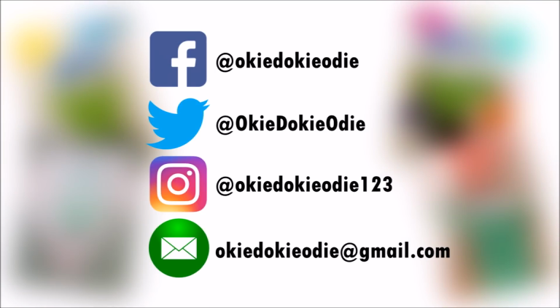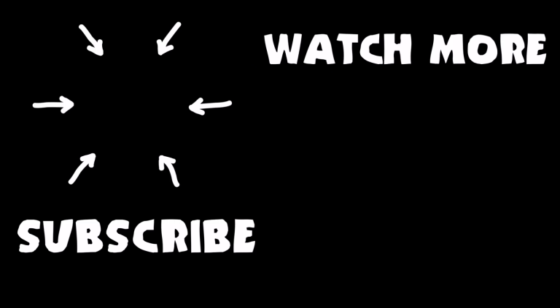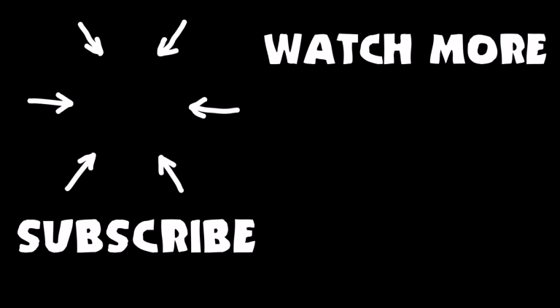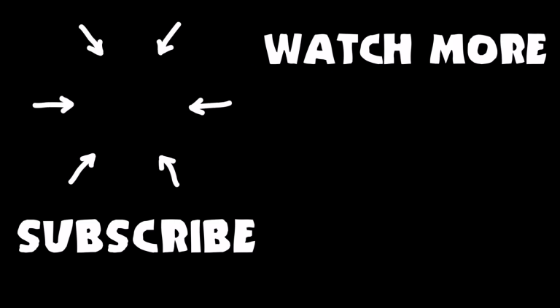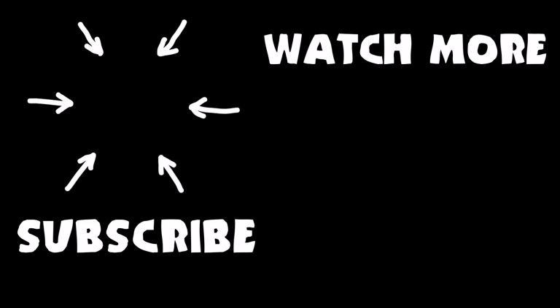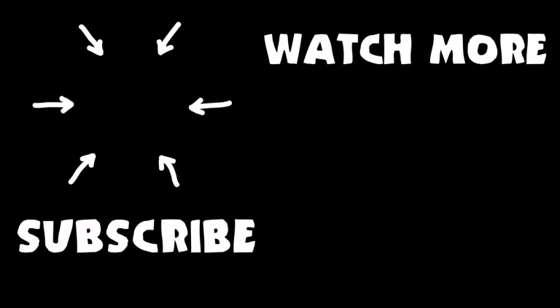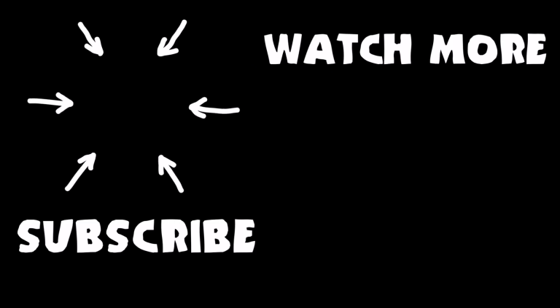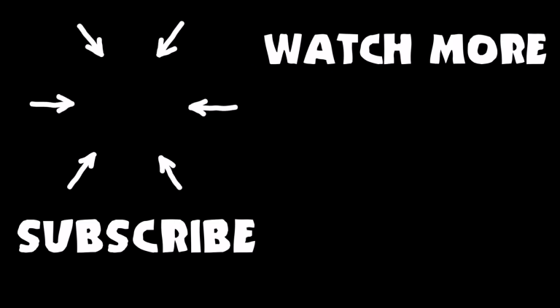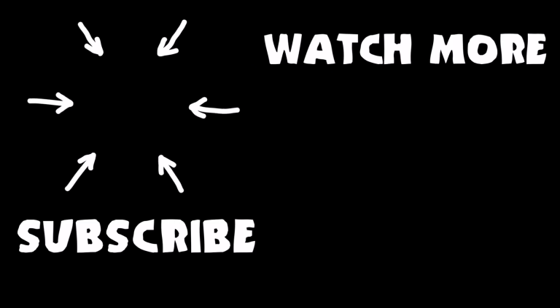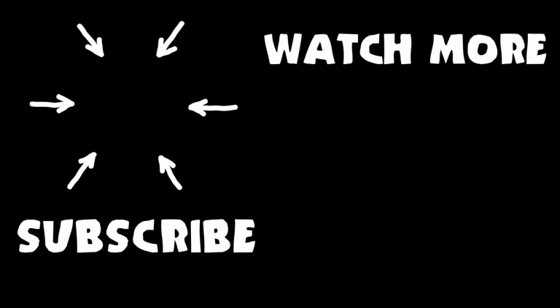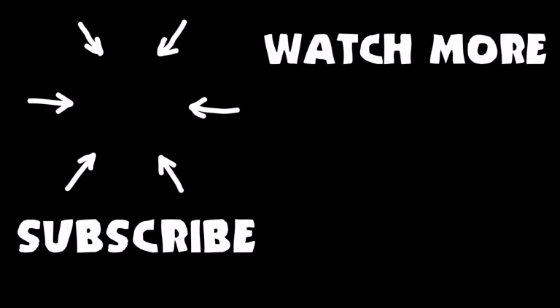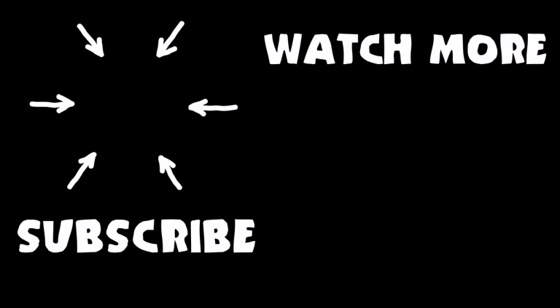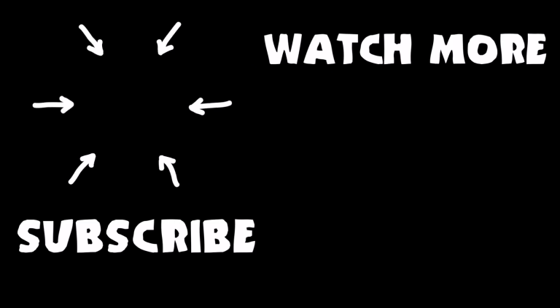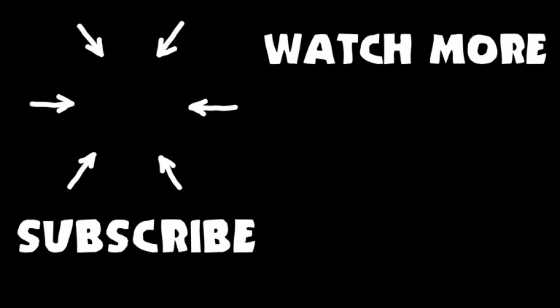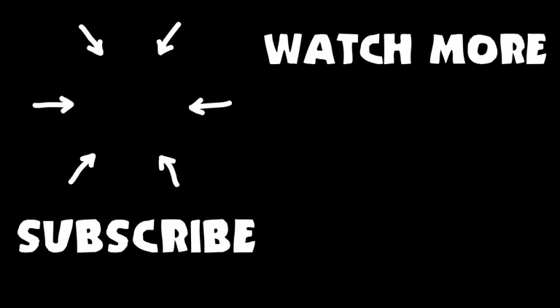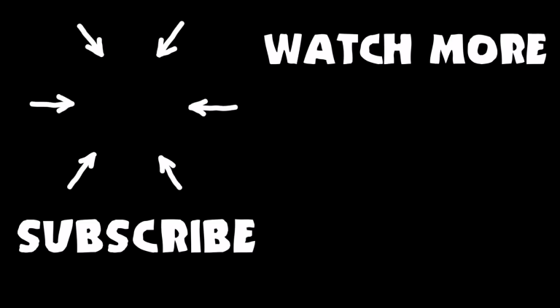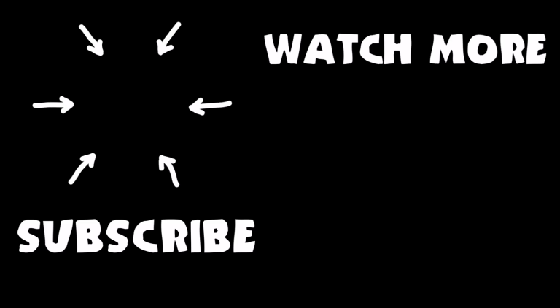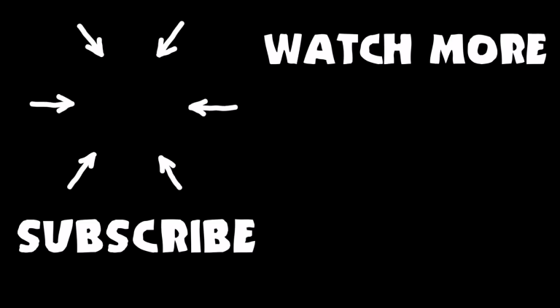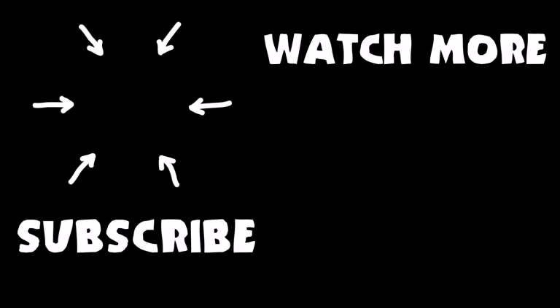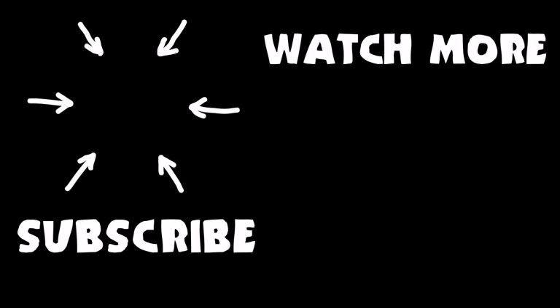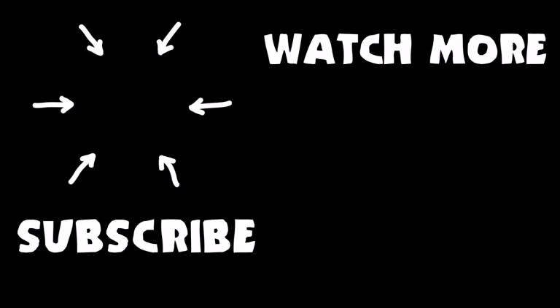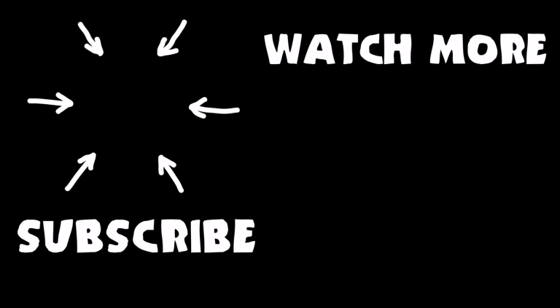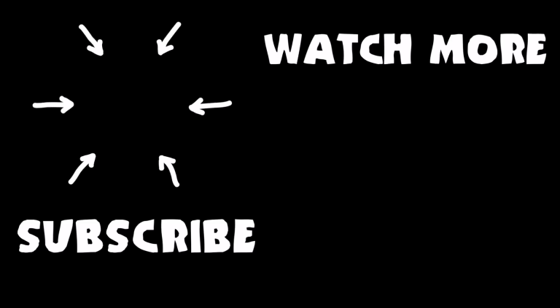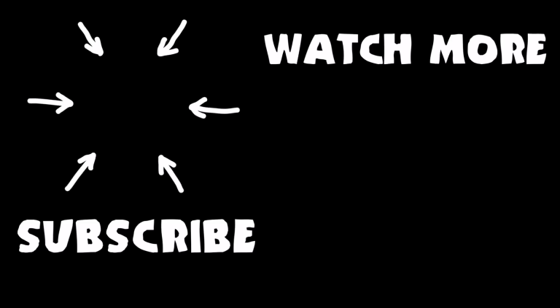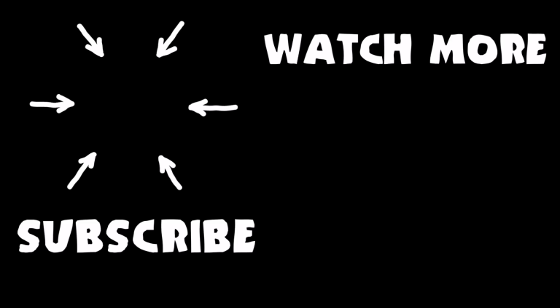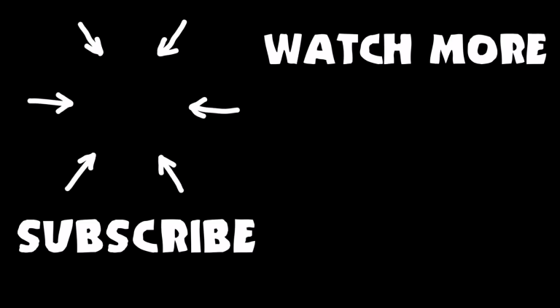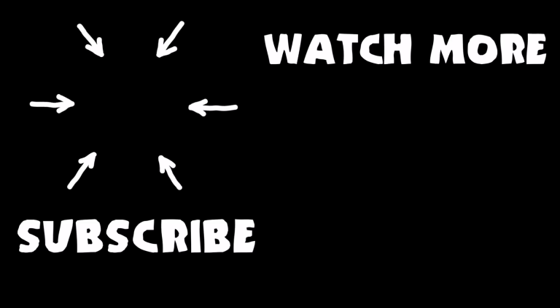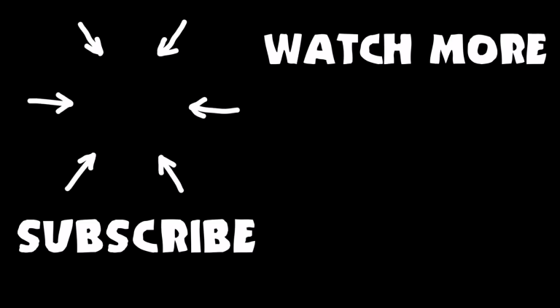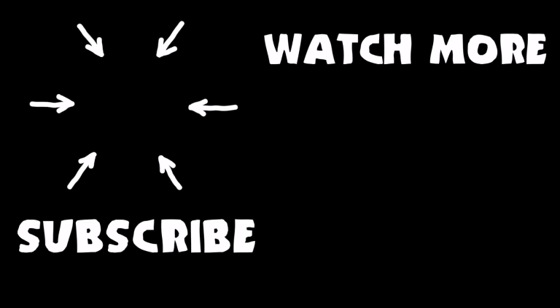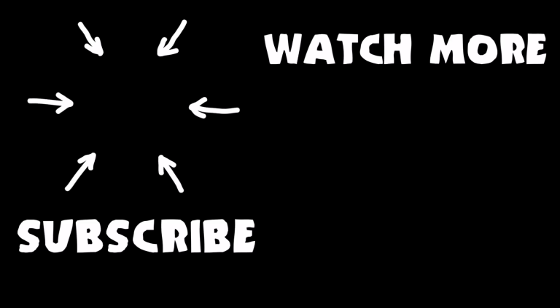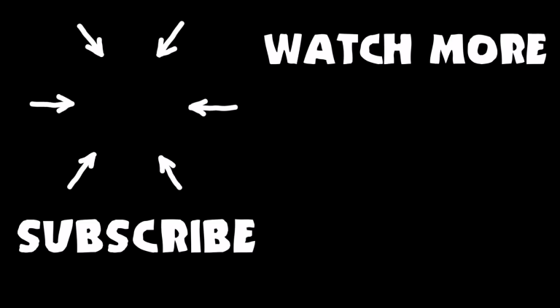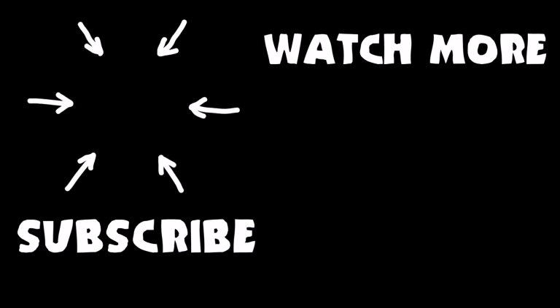Don't forget to subscribe to Odie's channel and watch more videos like the one you just saw!